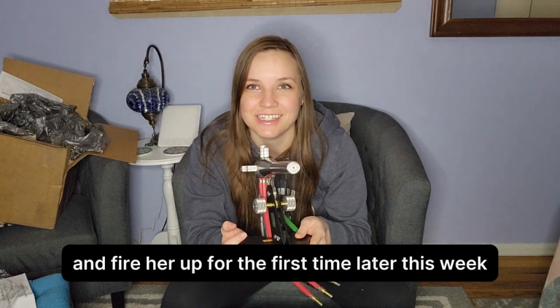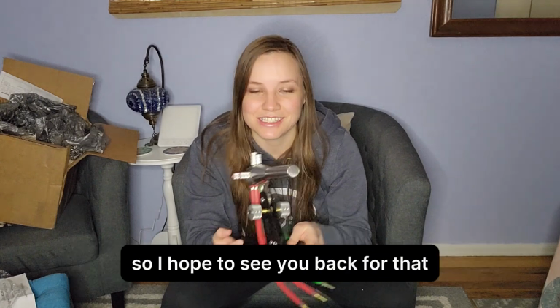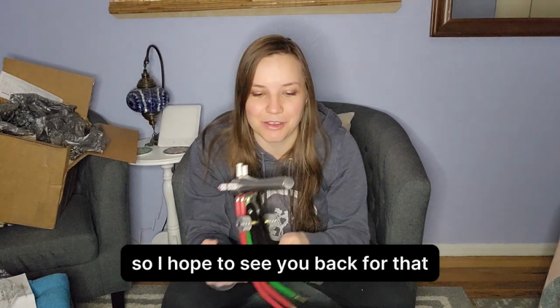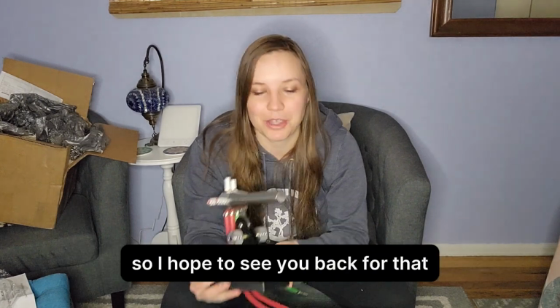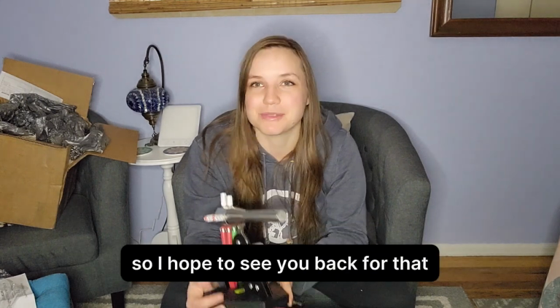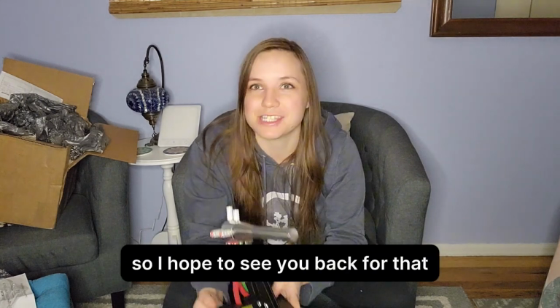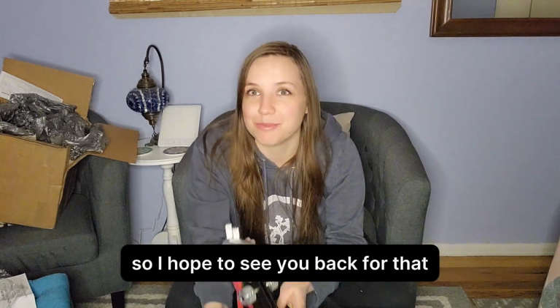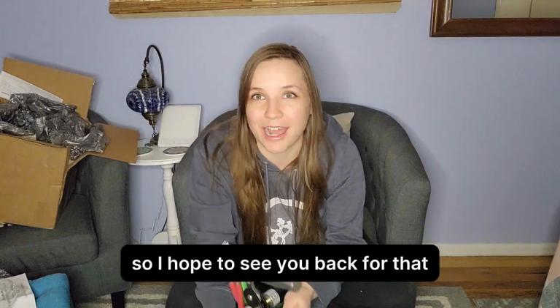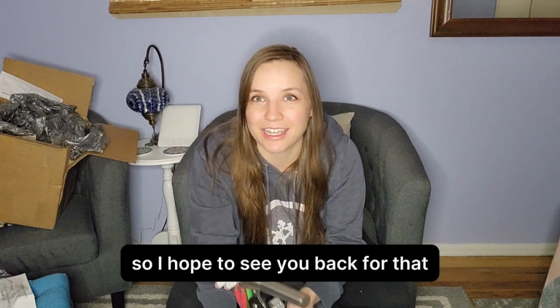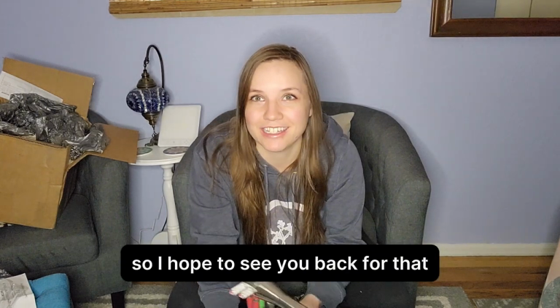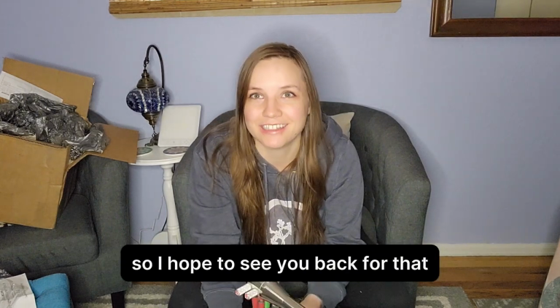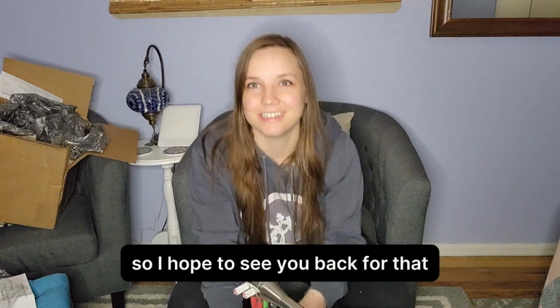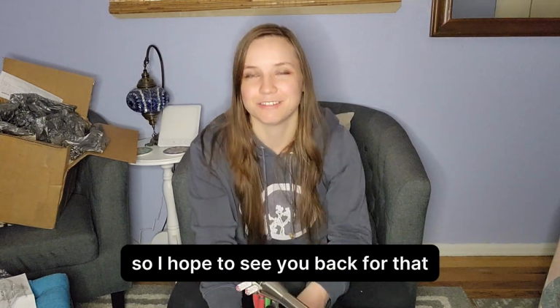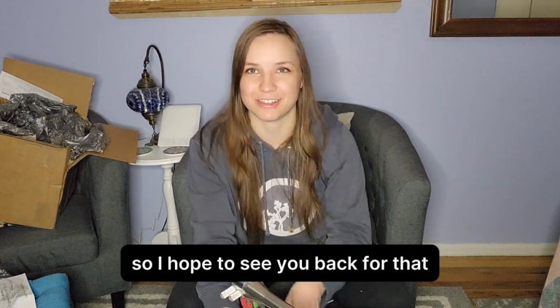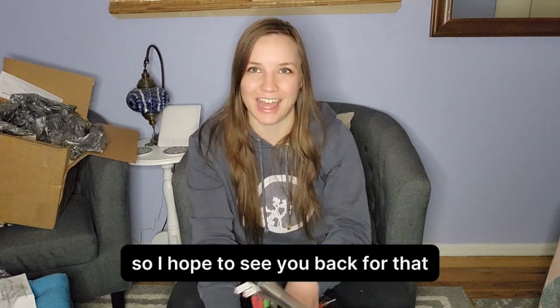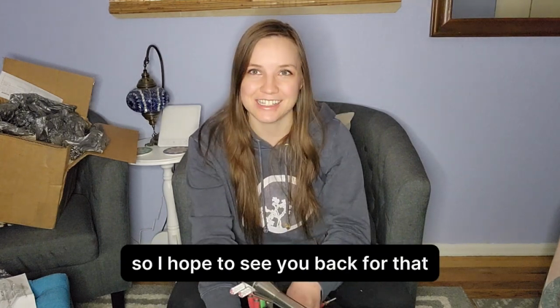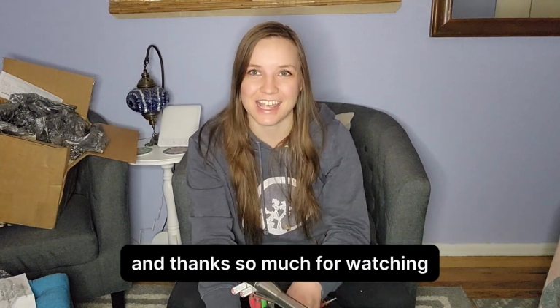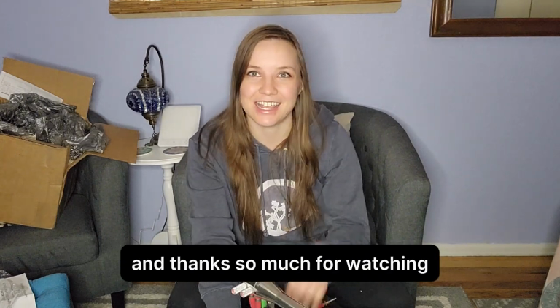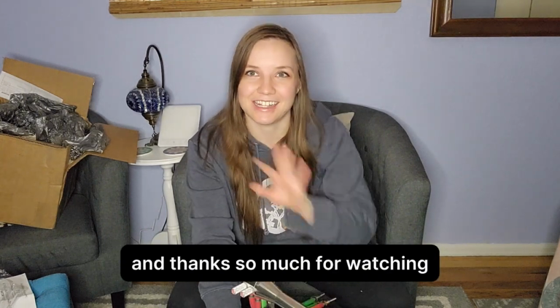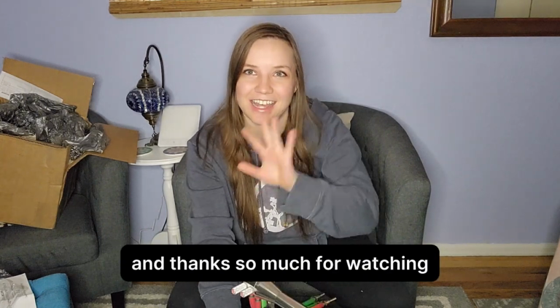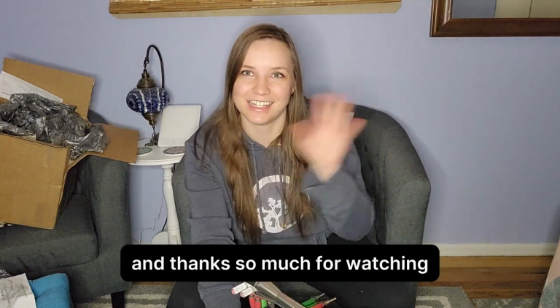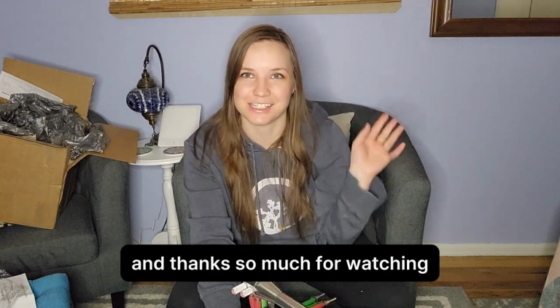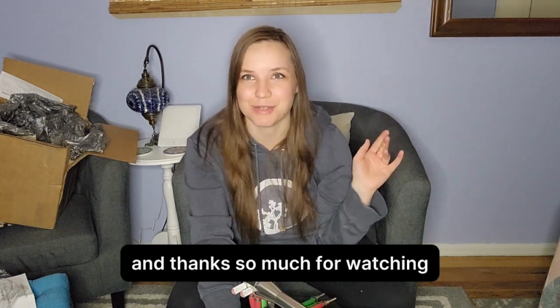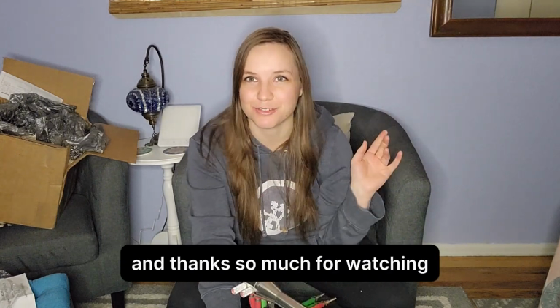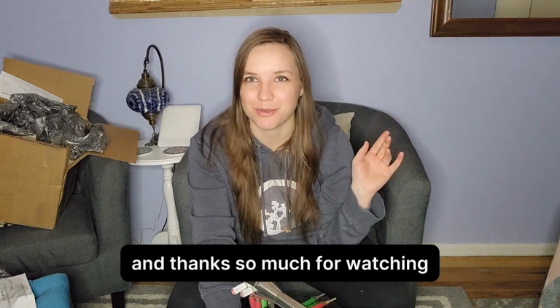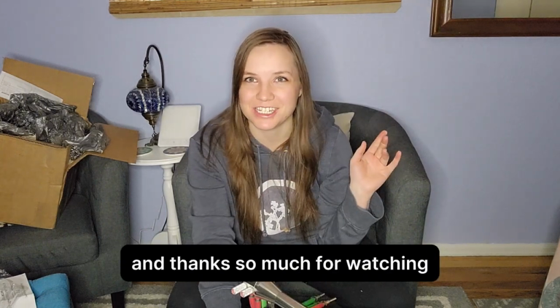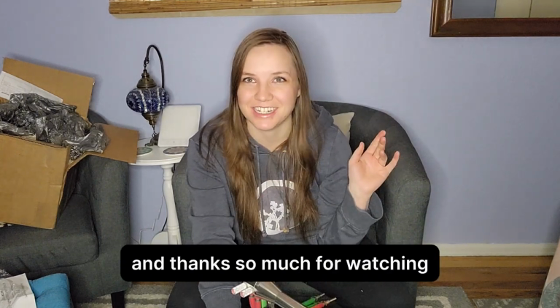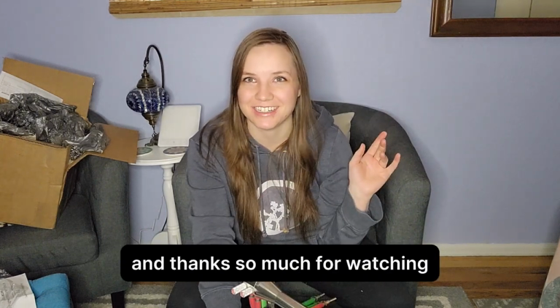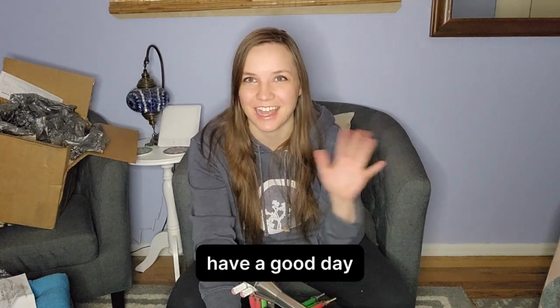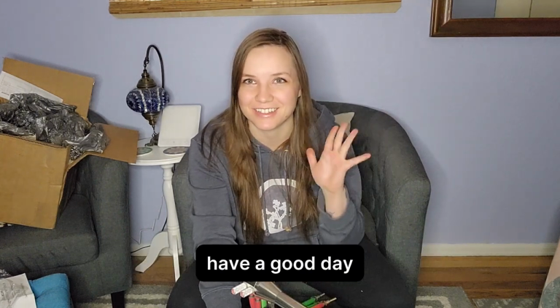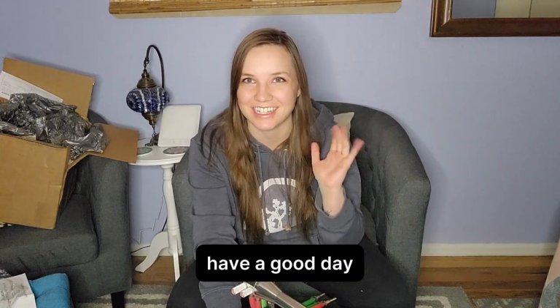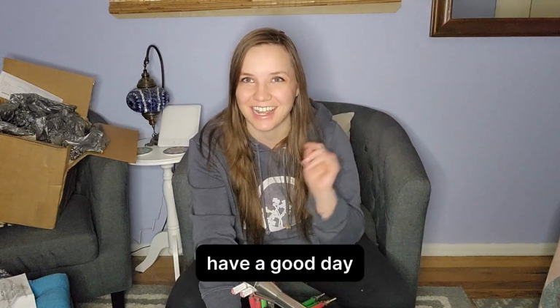So I hope to see you back for that. Thanks so much for watching. Have a good day.